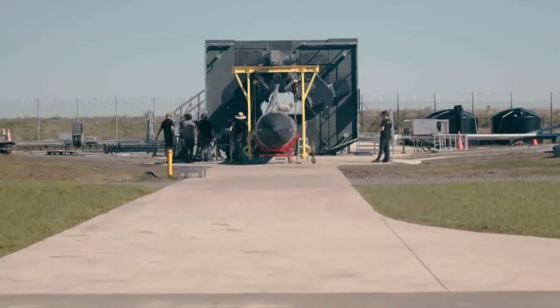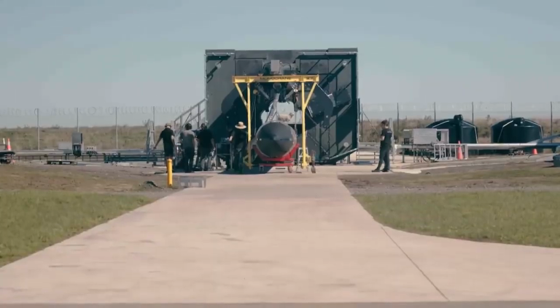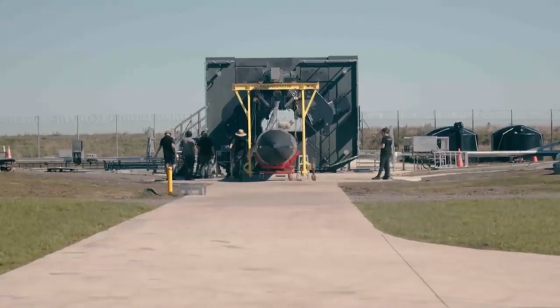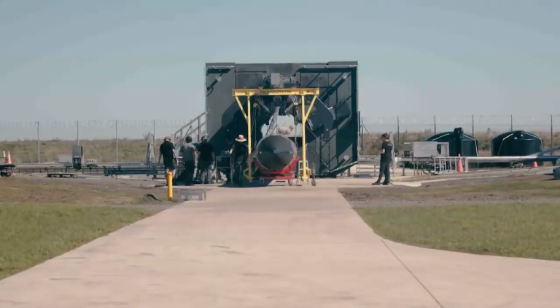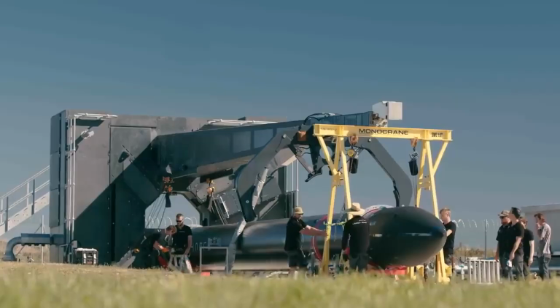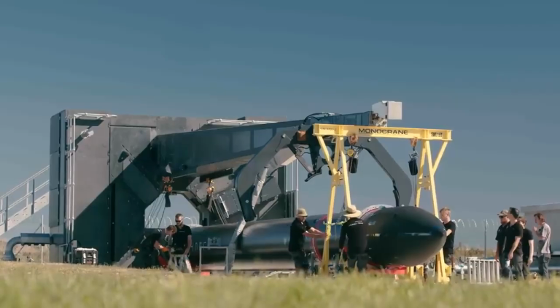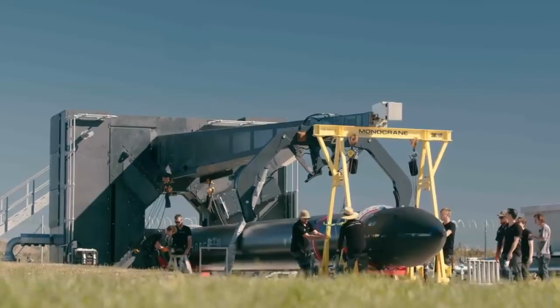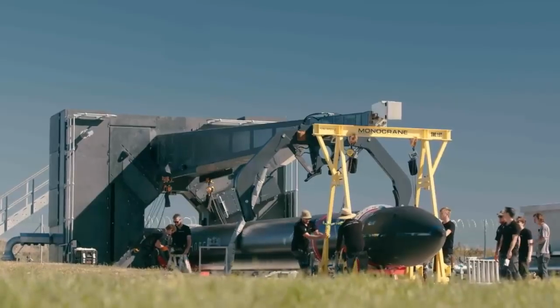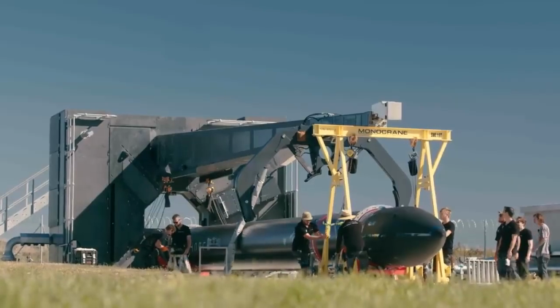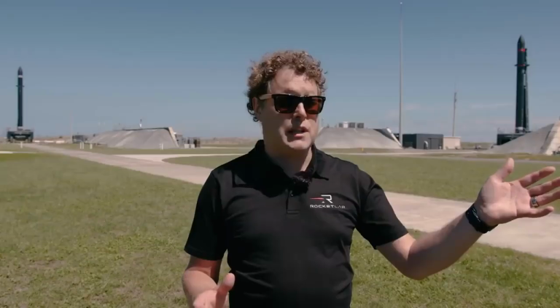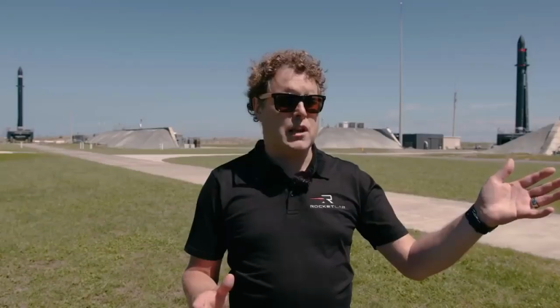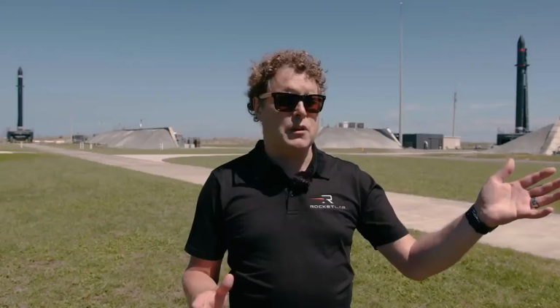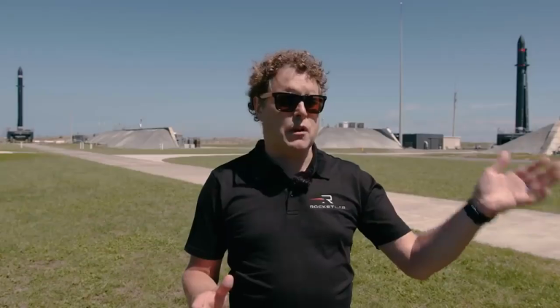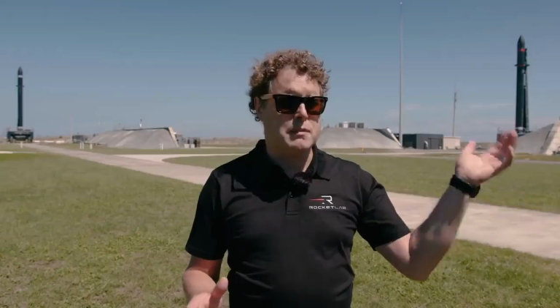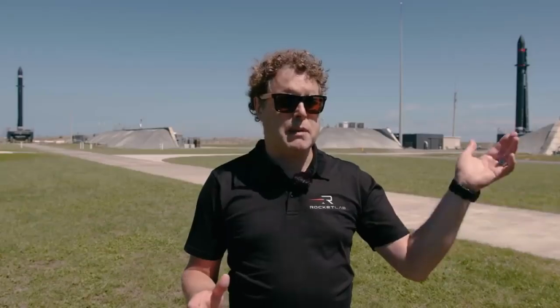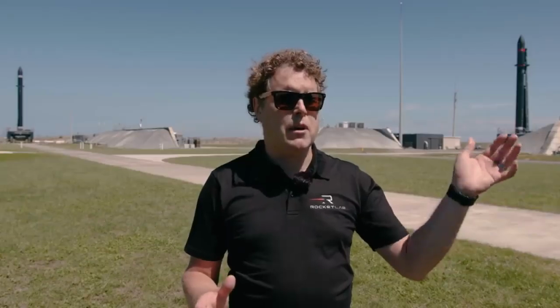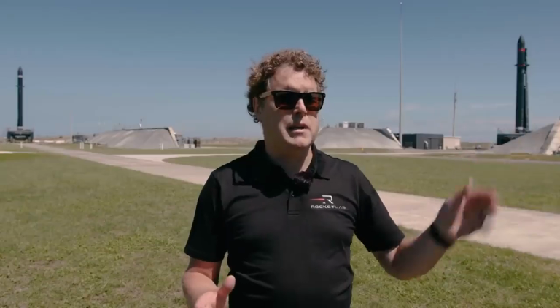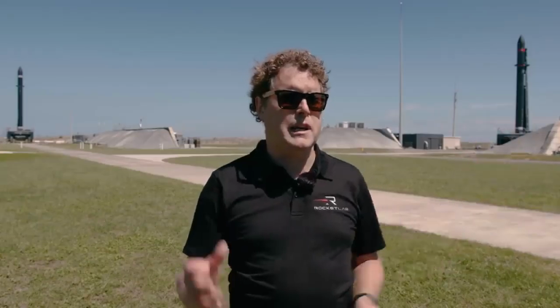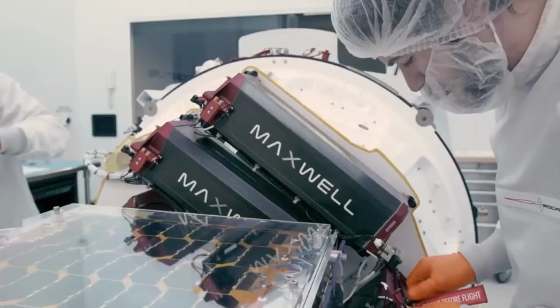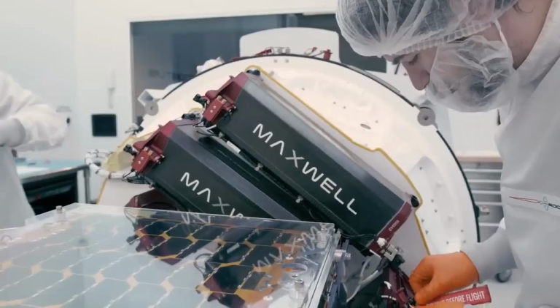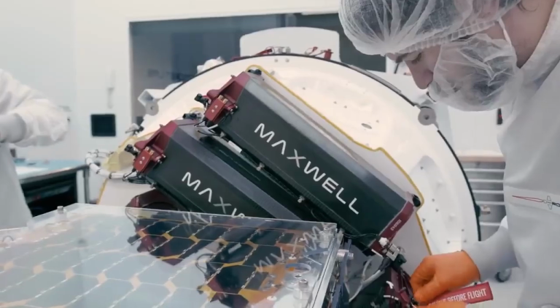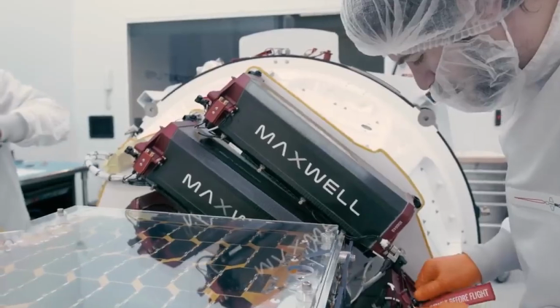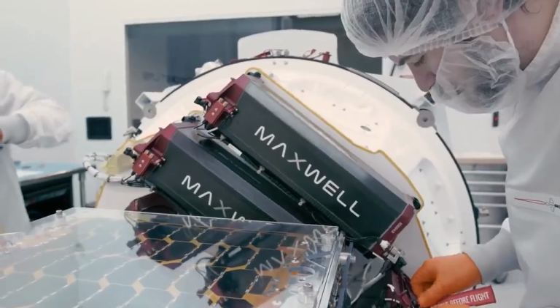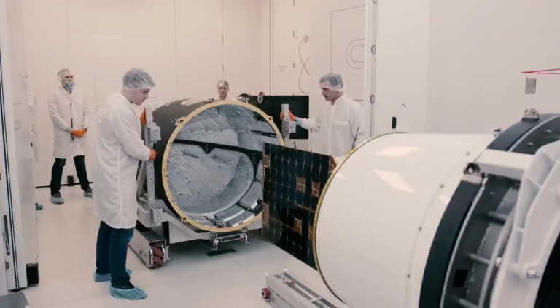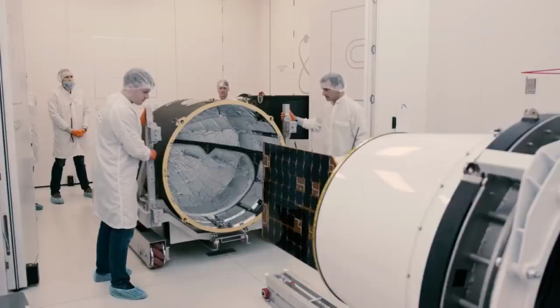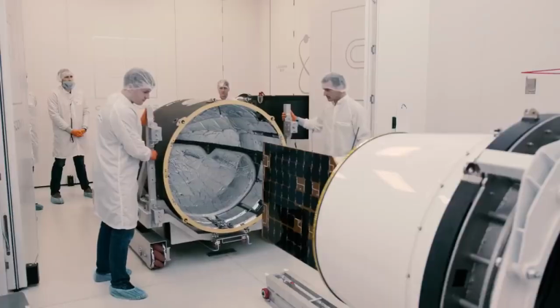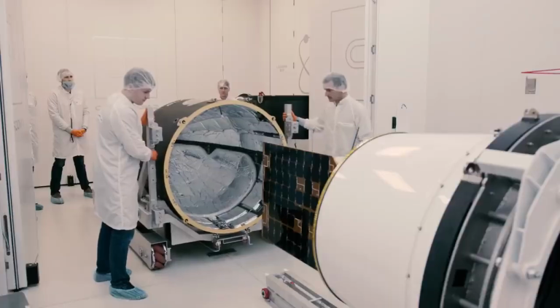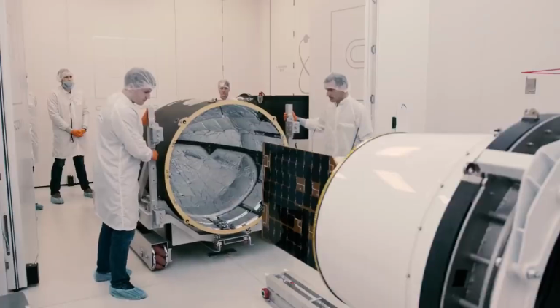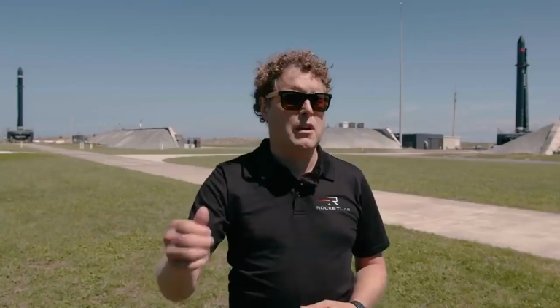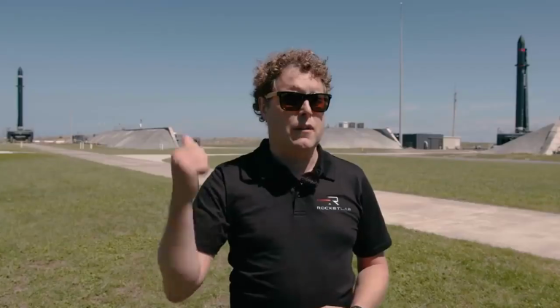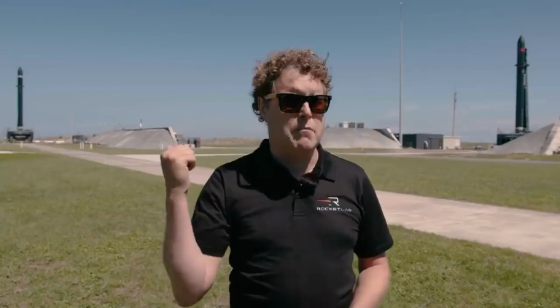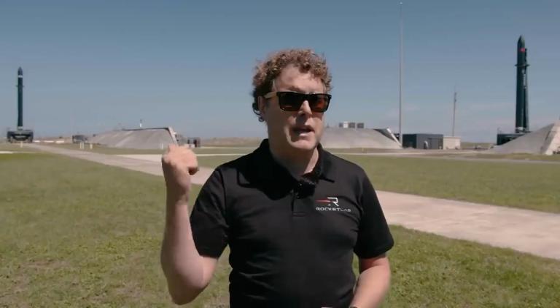Right now we've got one customer that's ready to go on this pad behind me and another customer that's processing and getting ready to go on that pad.